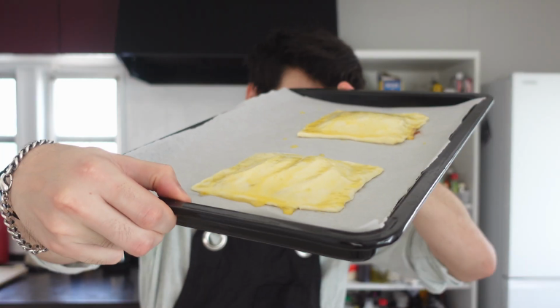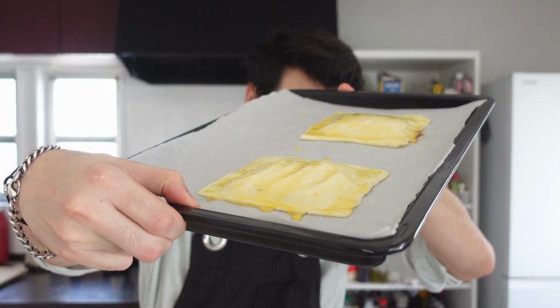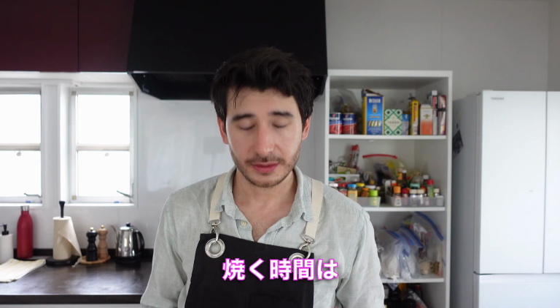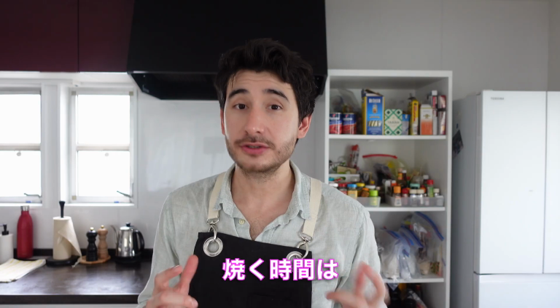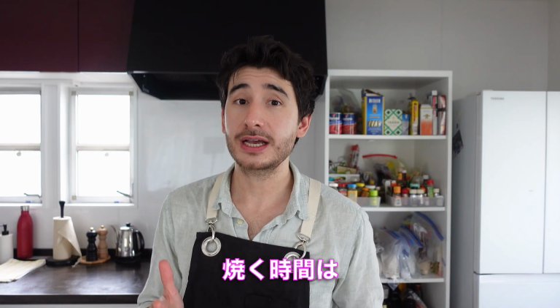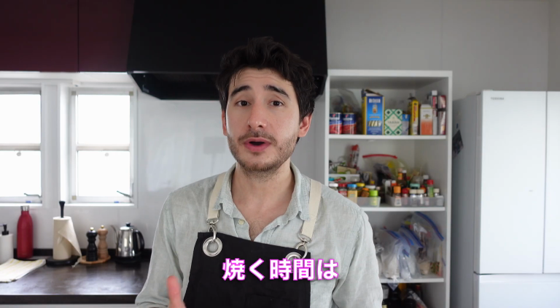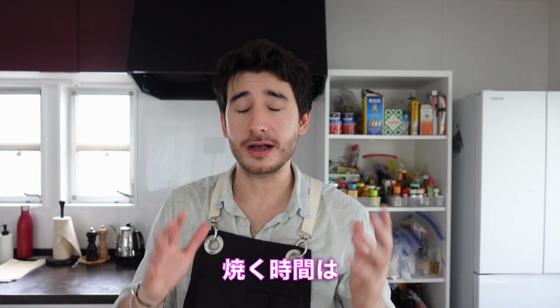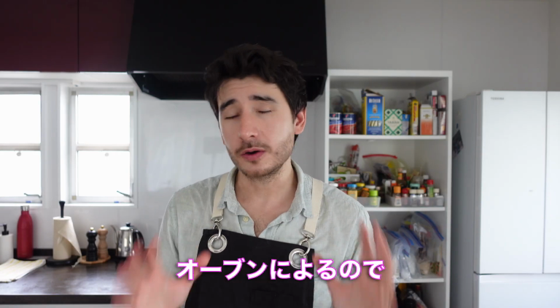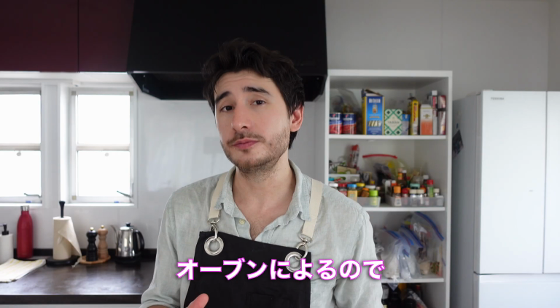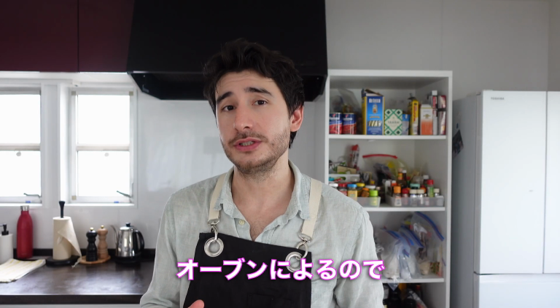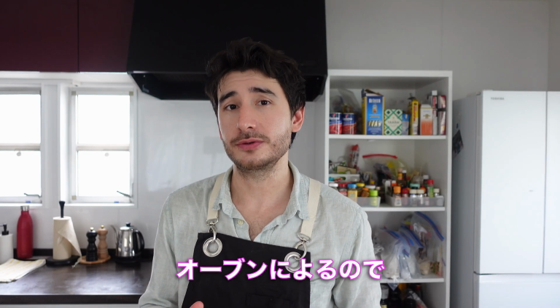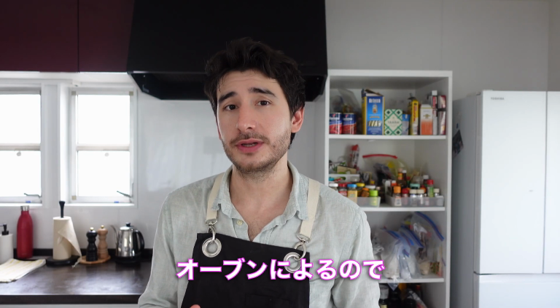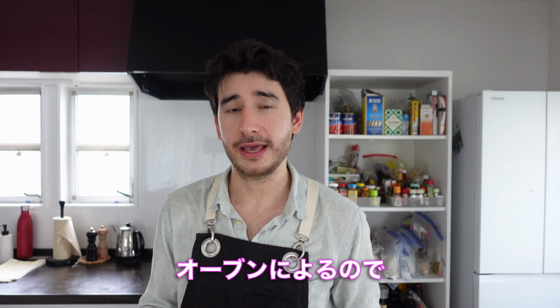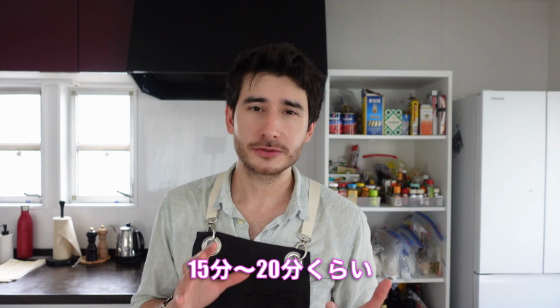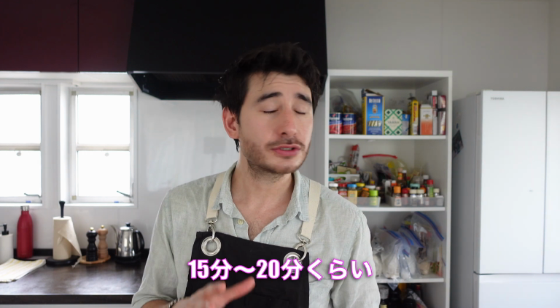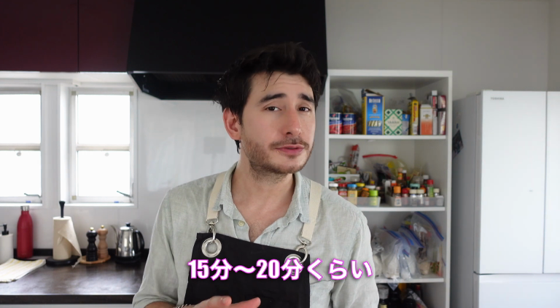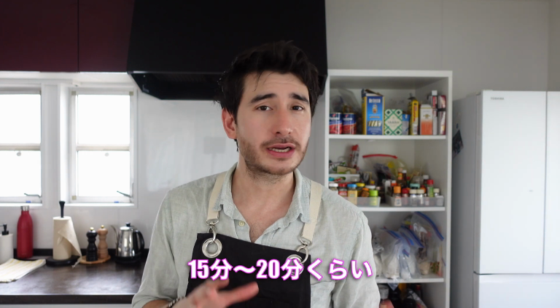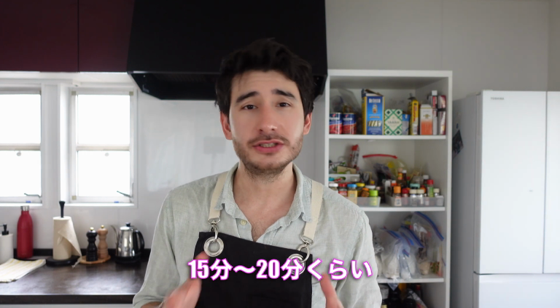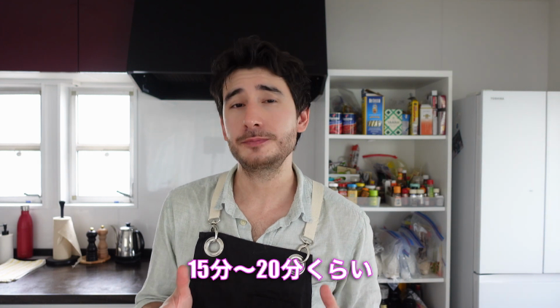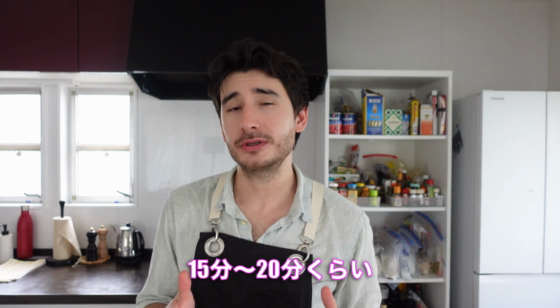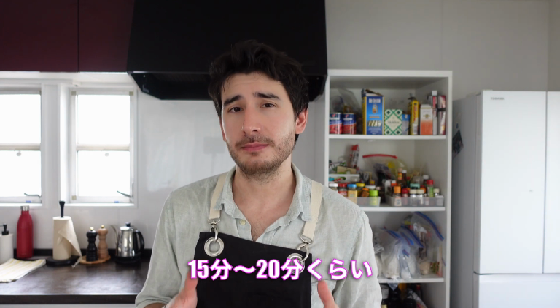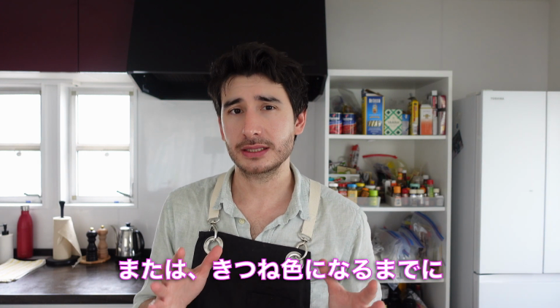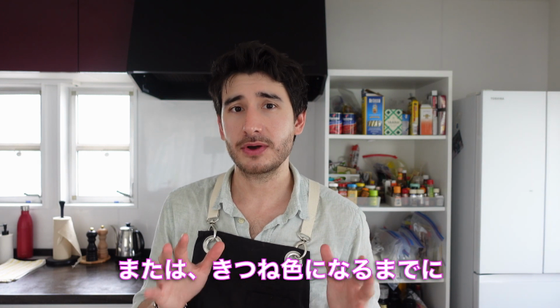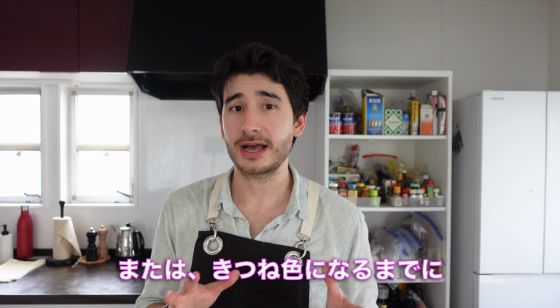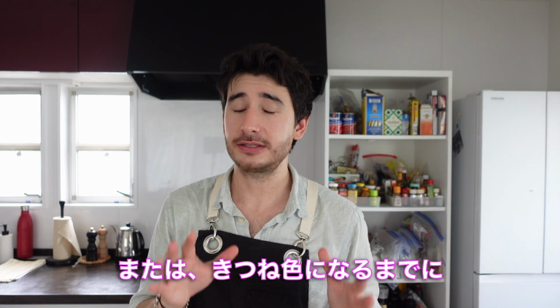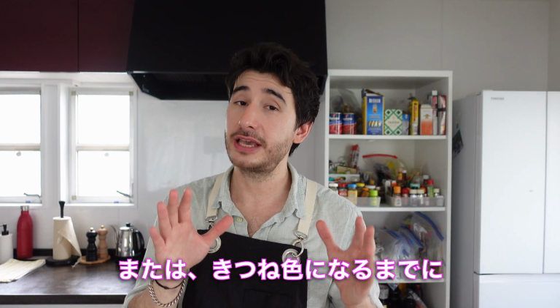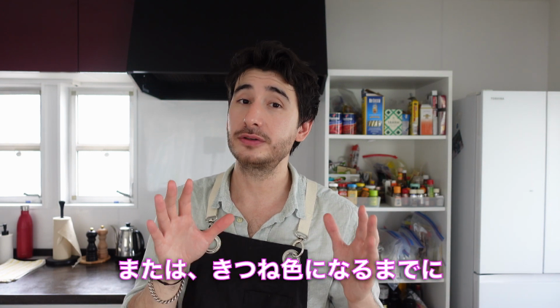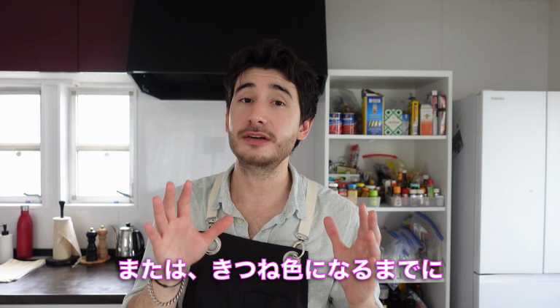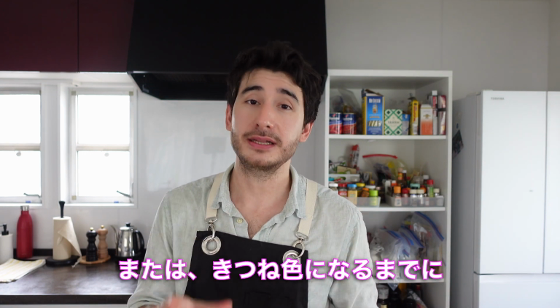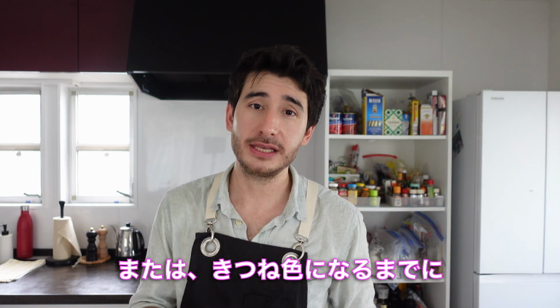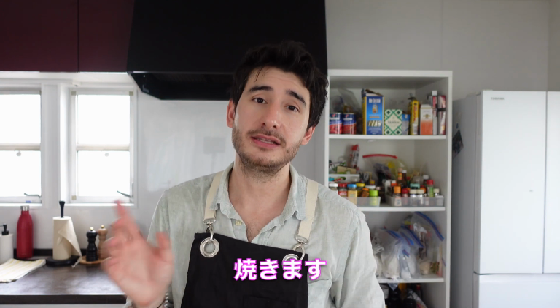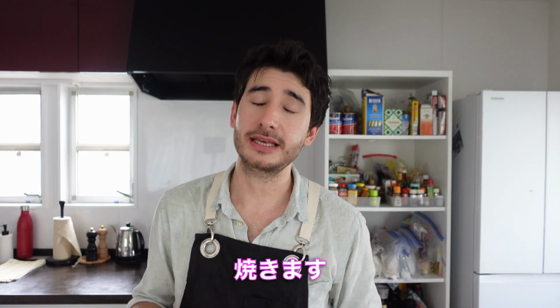Put it in the oven for 15 to 20 minutes. Let's put the pie into the oven.